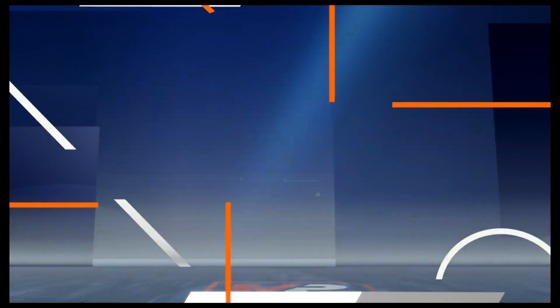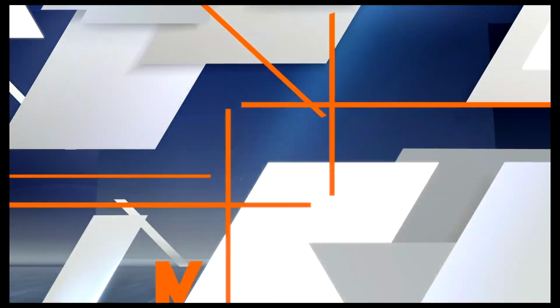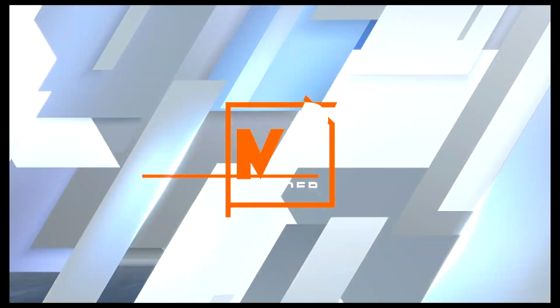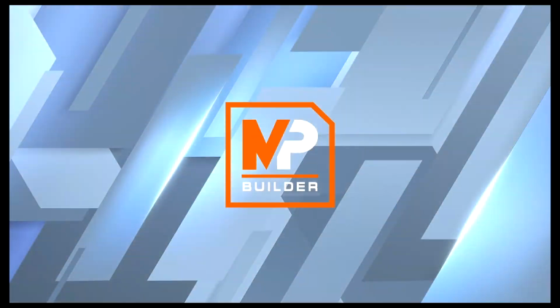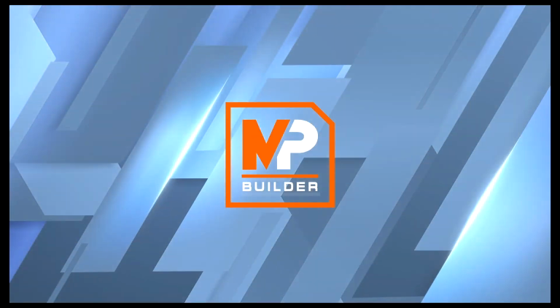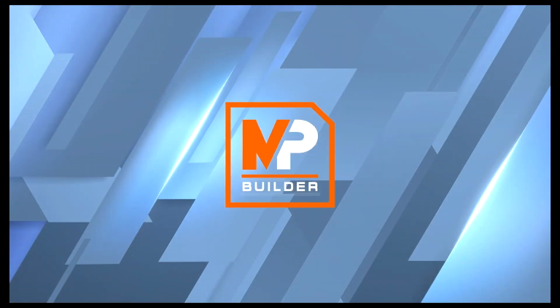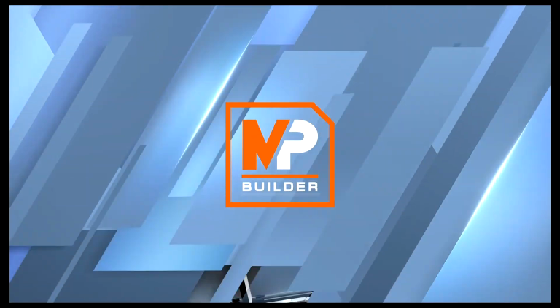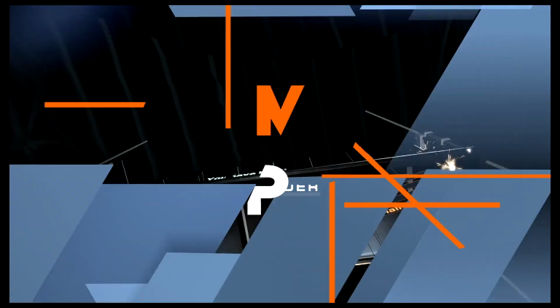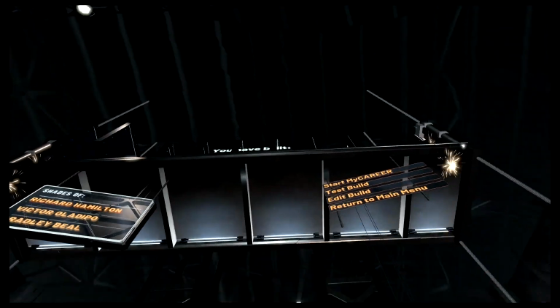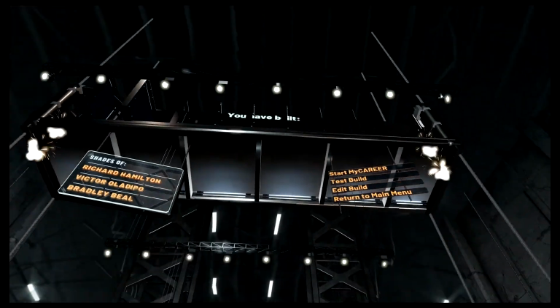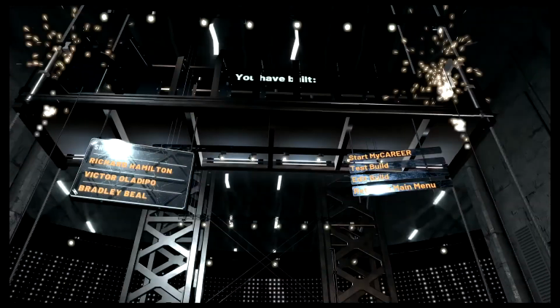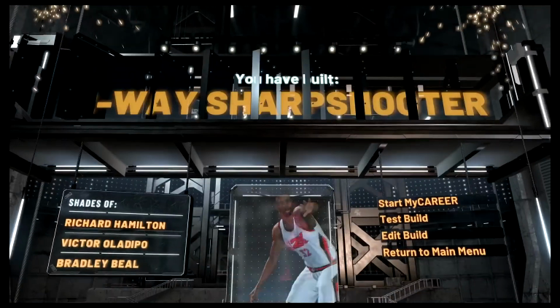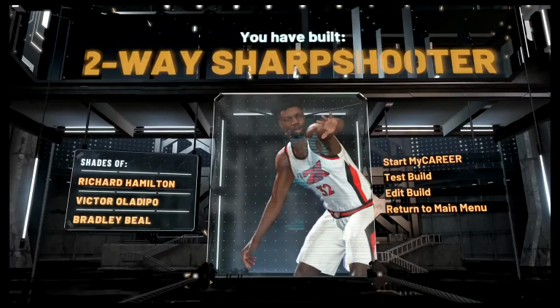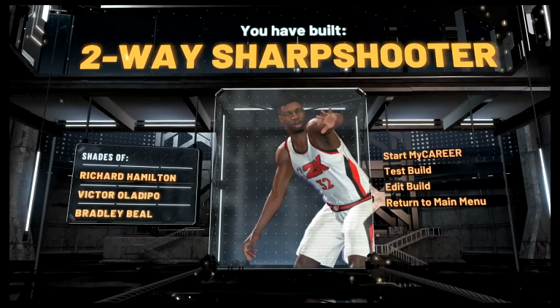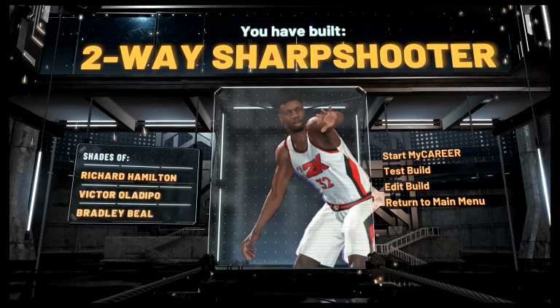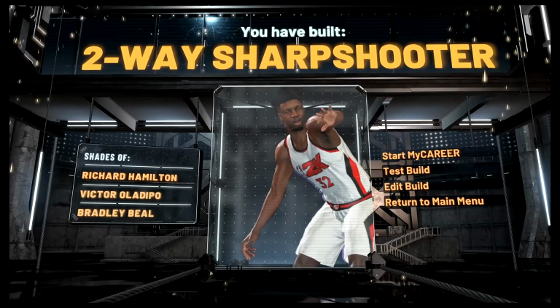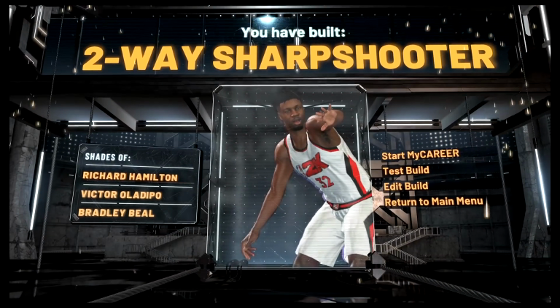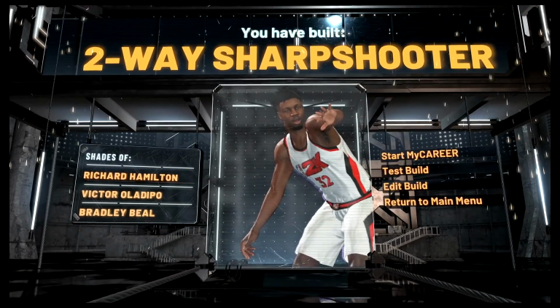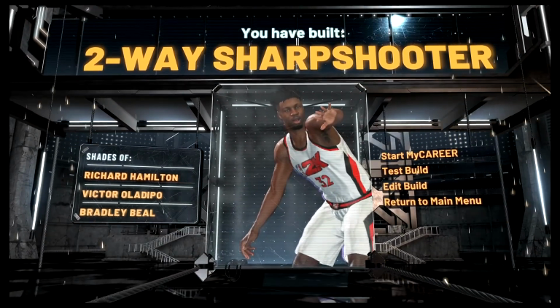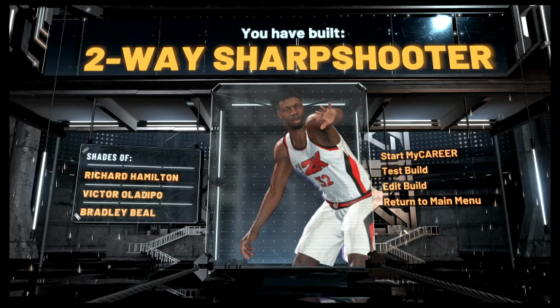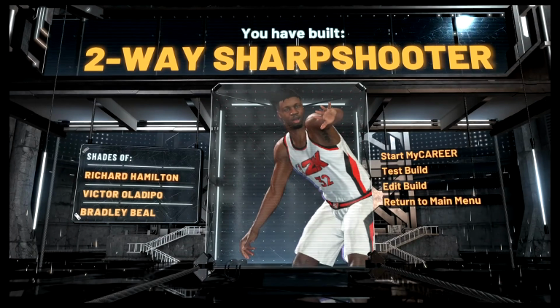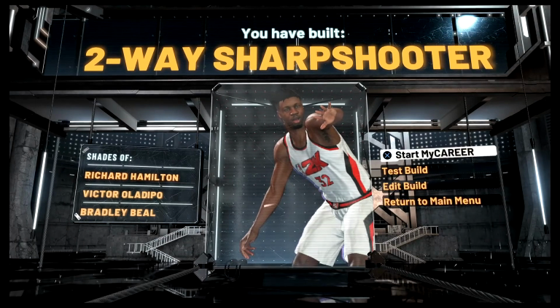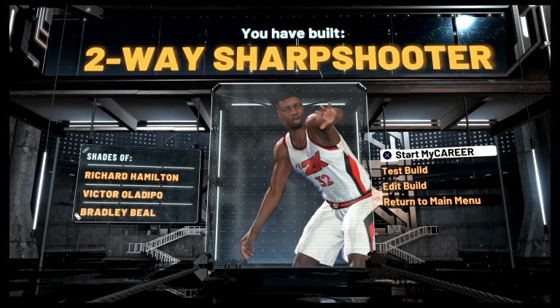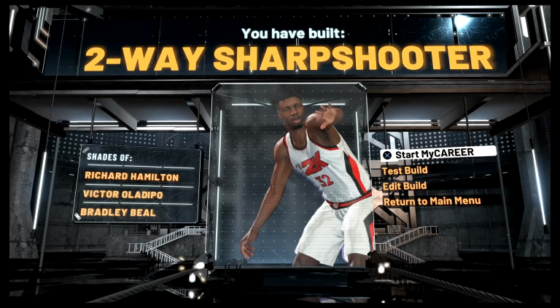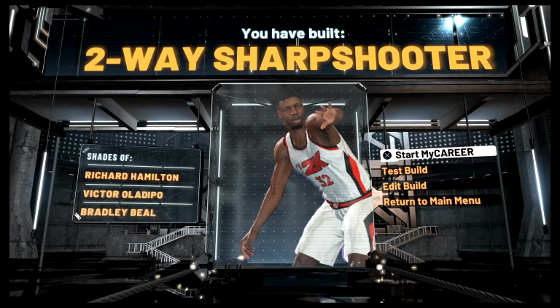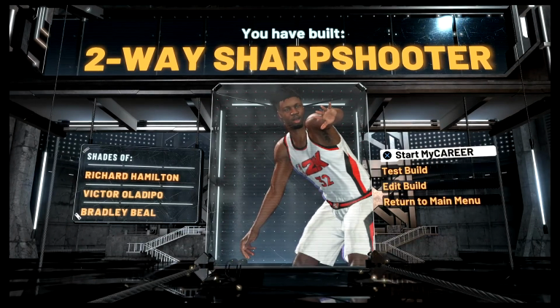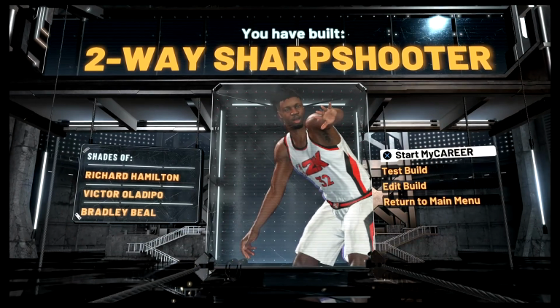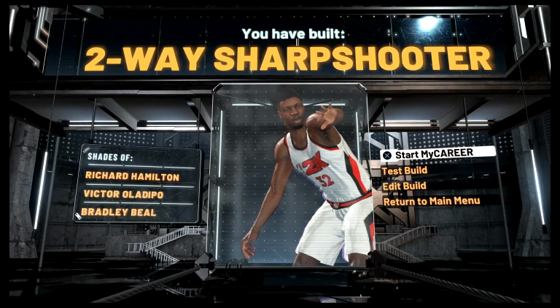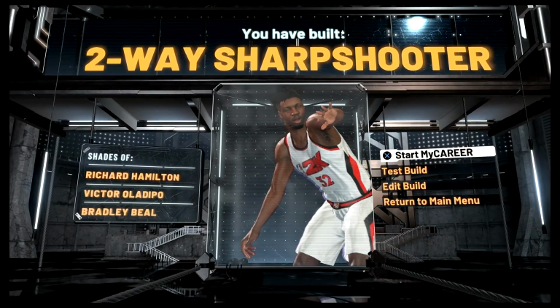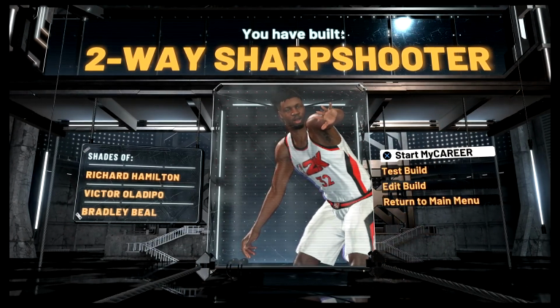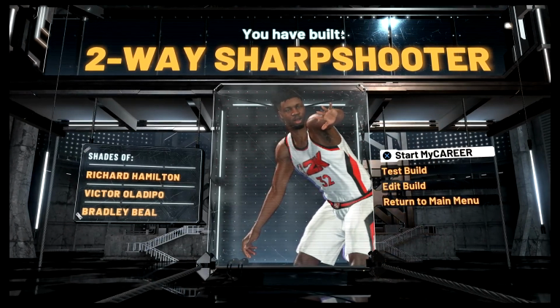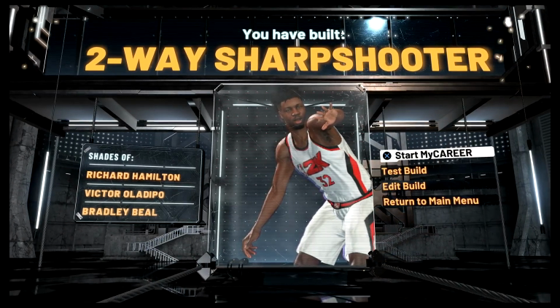And the build is complete! You have built a two-way sharpshooter — shades of Richard Hamilton, Victor Oladipo, and Bradley Beal.